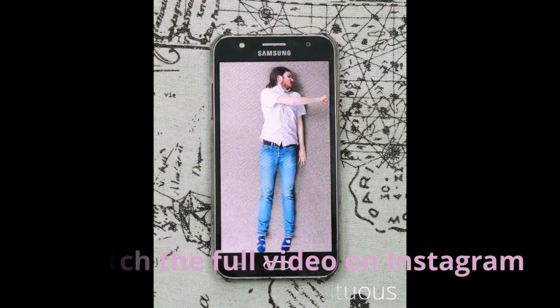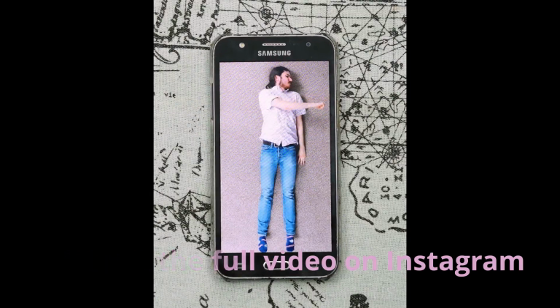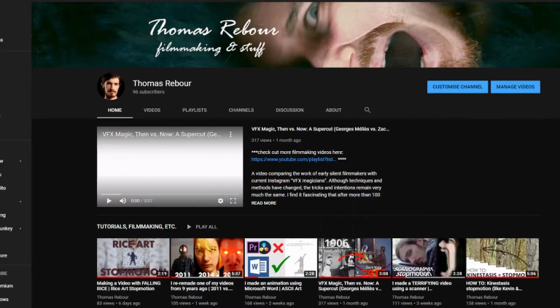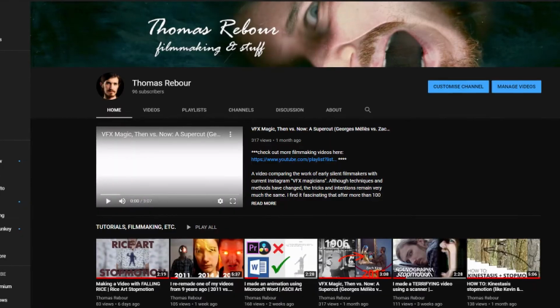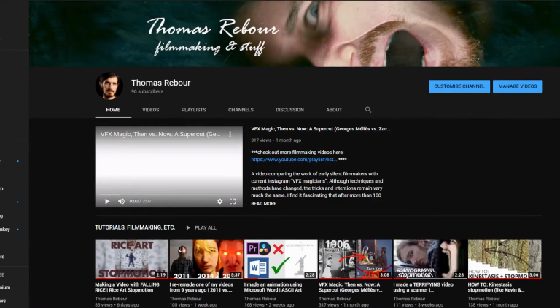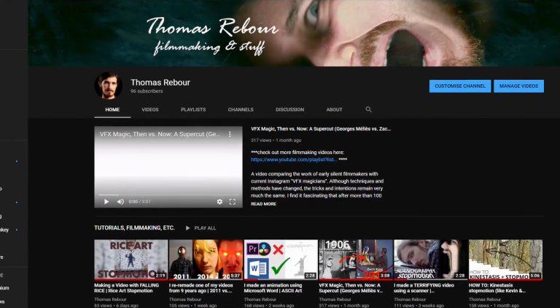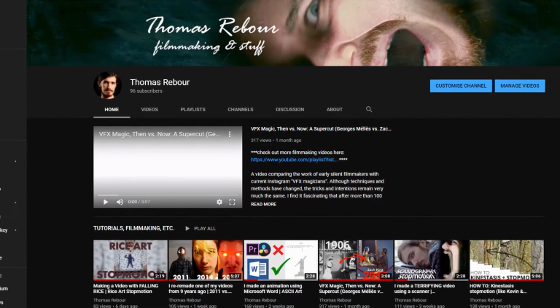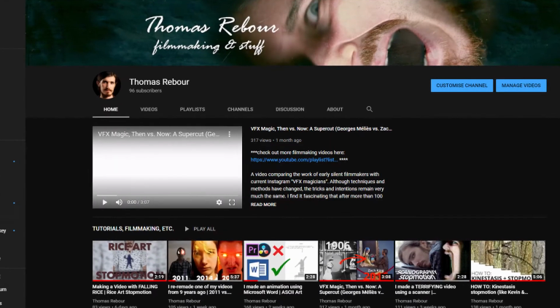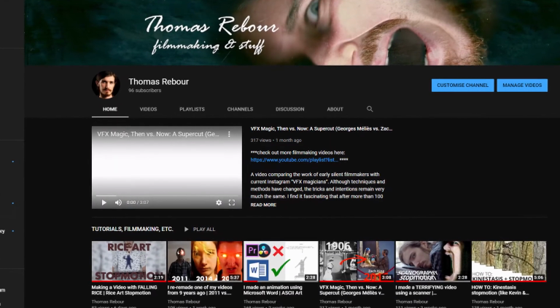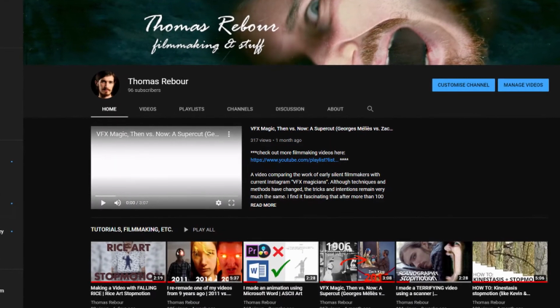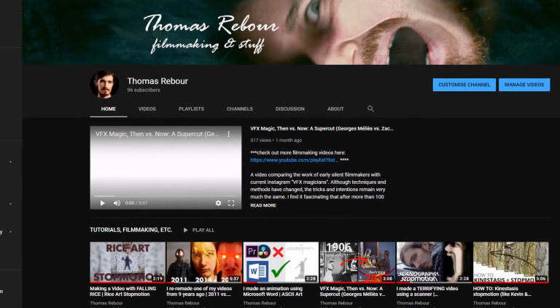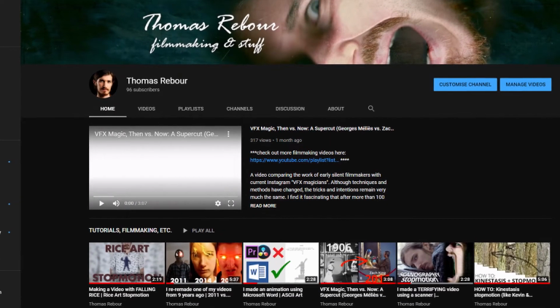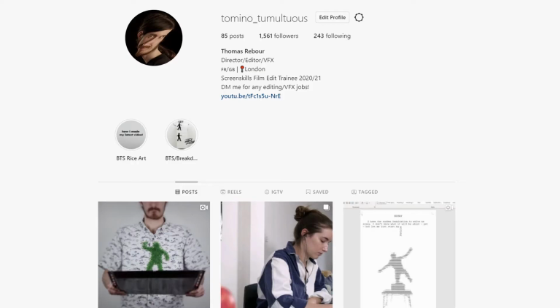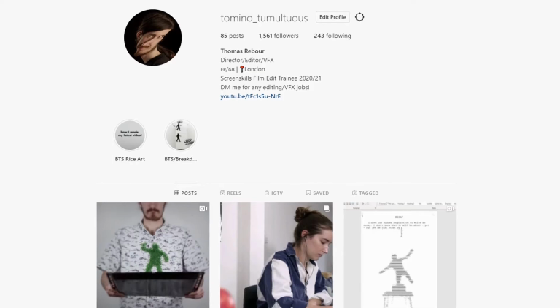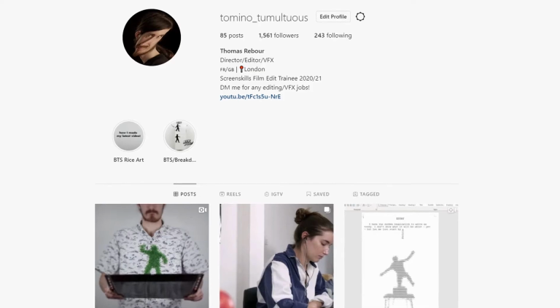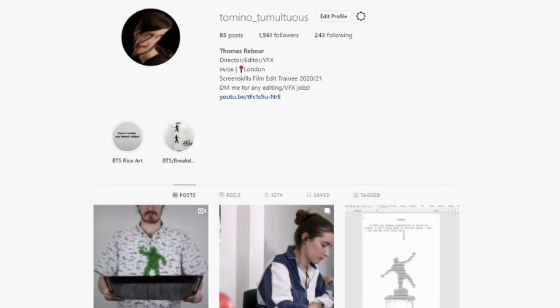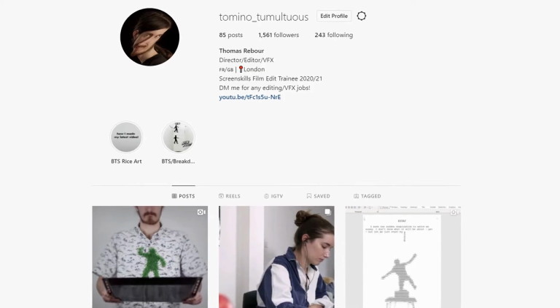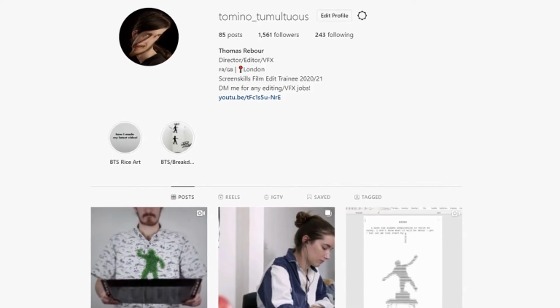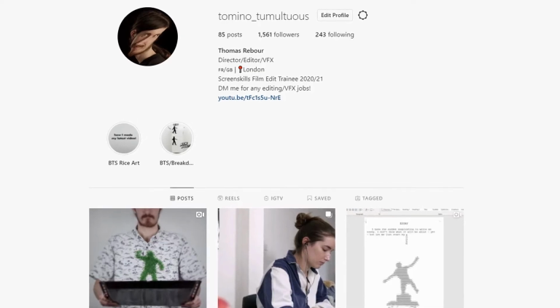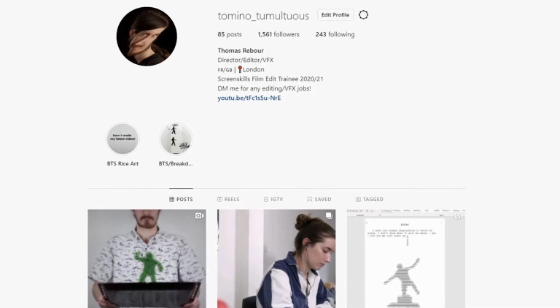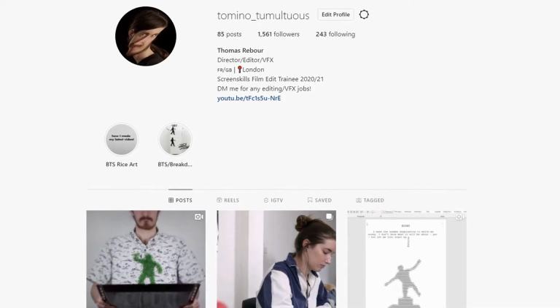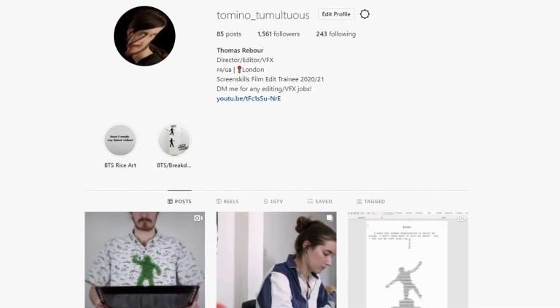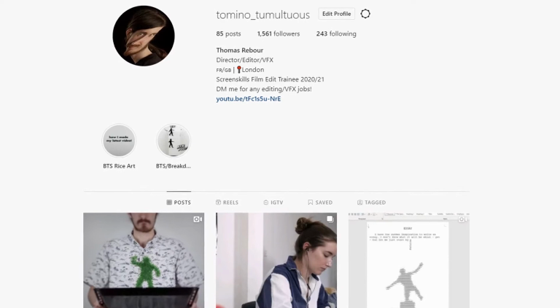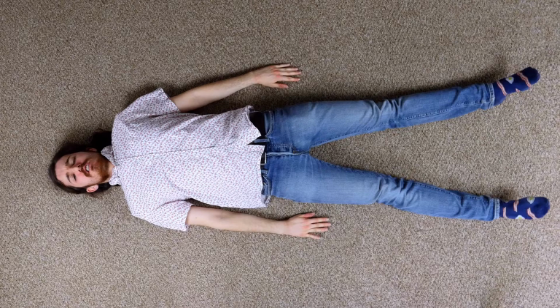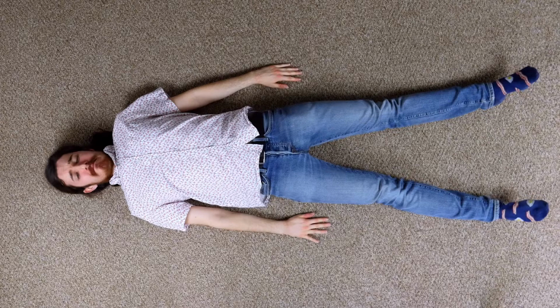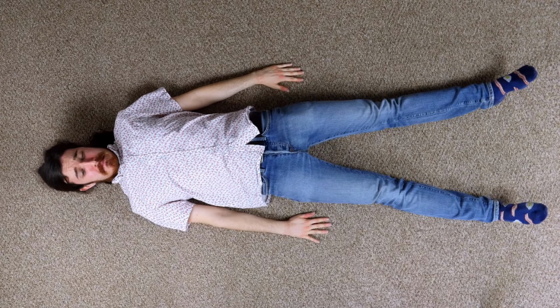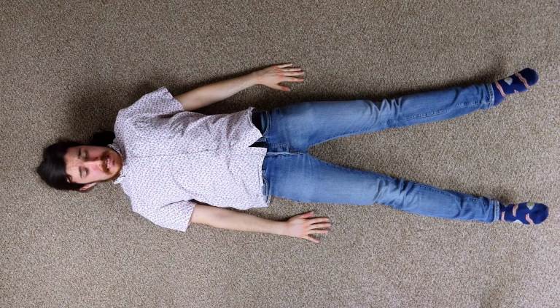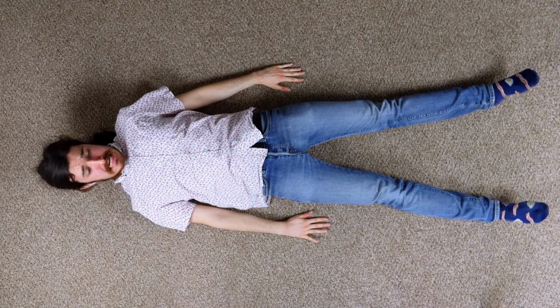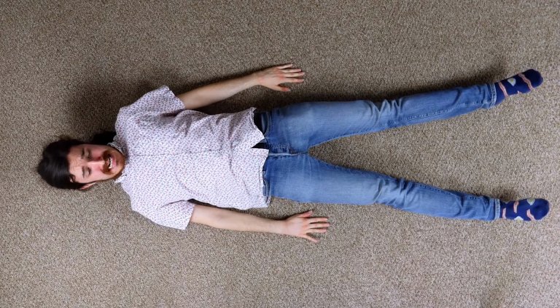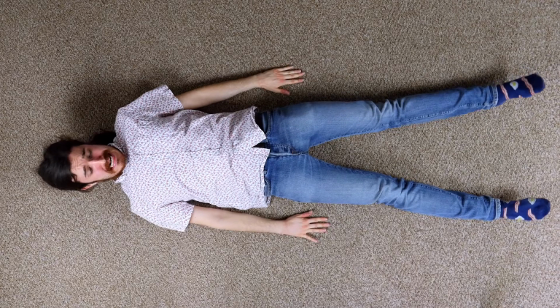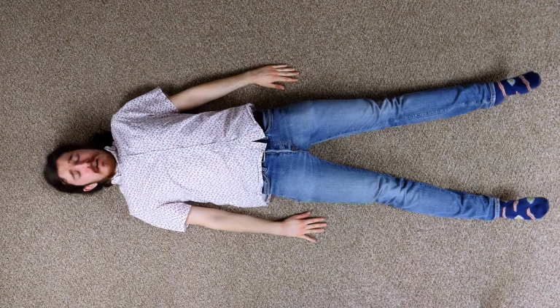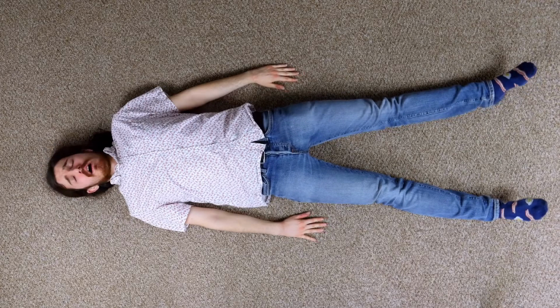You can subscribe for more creative experiments, or follow me on Instagram to see them there as well. Thanks for watching, and I'll see you next time.